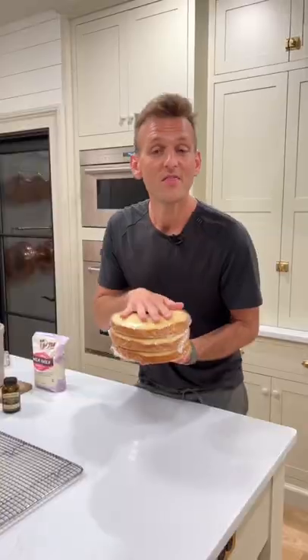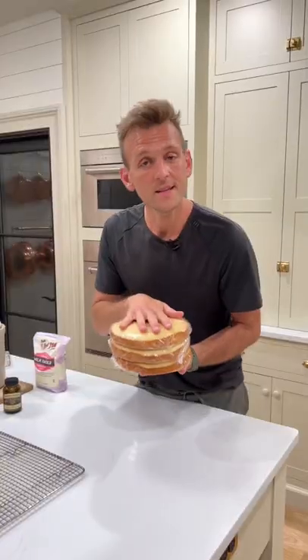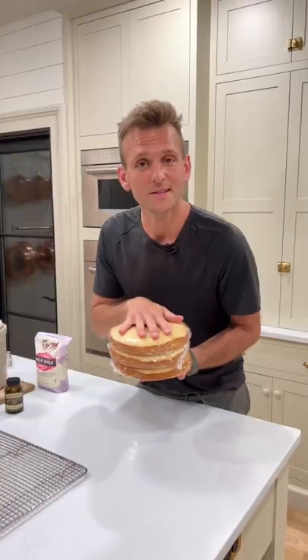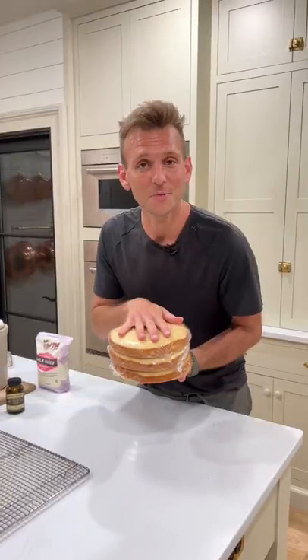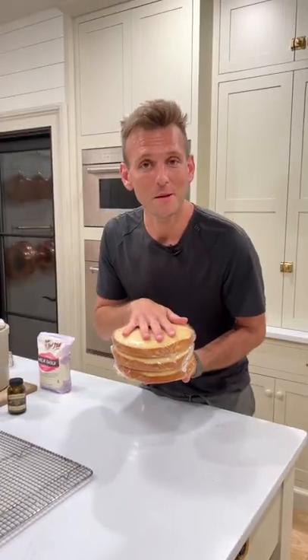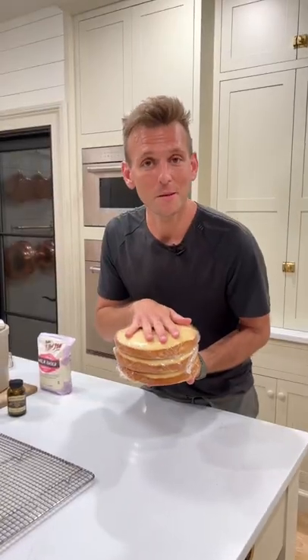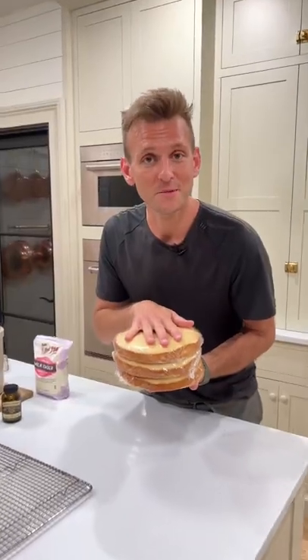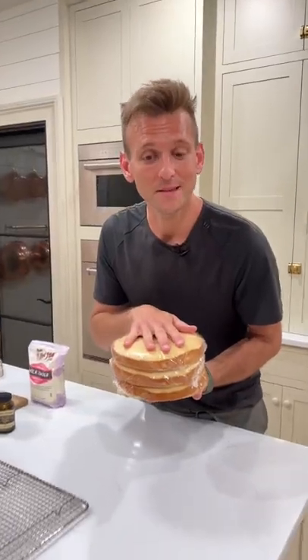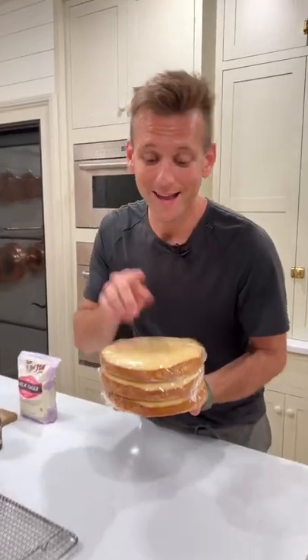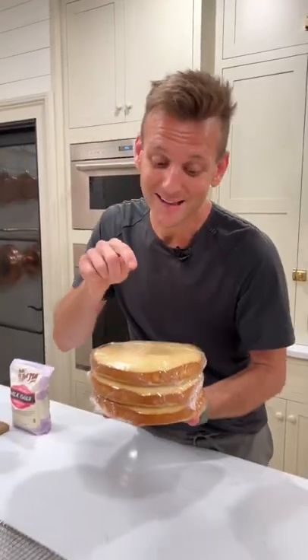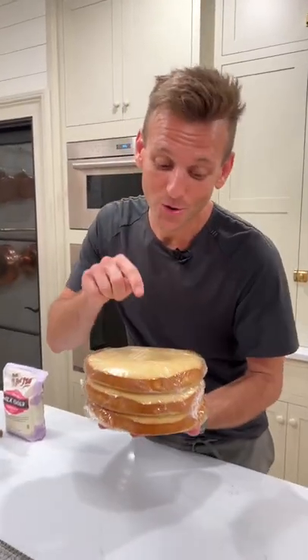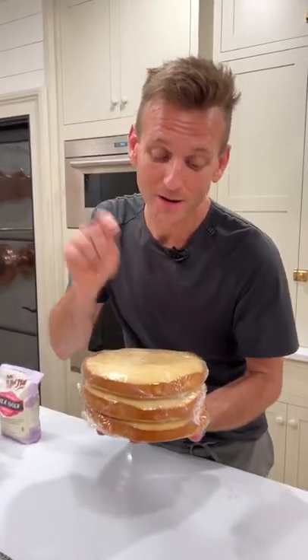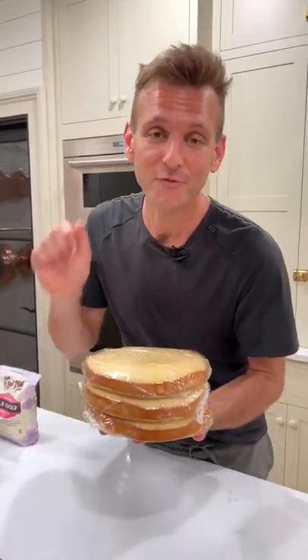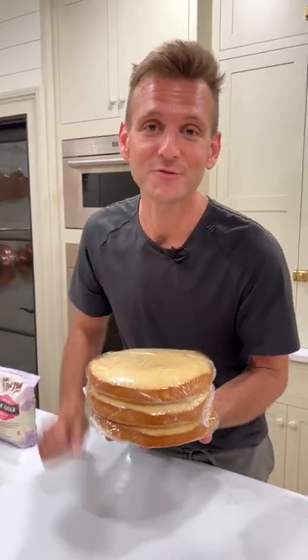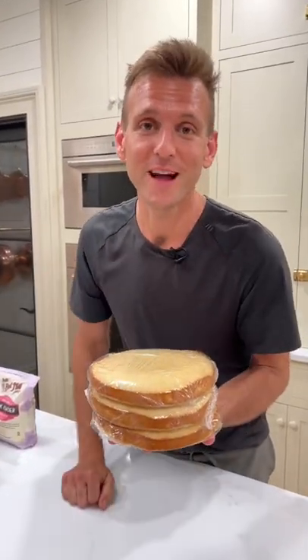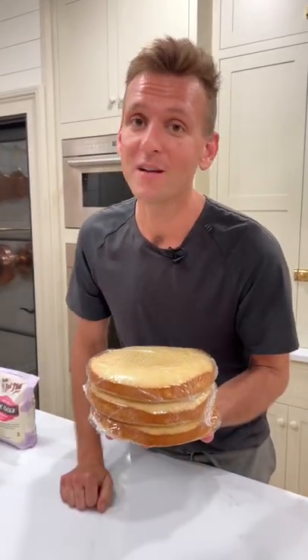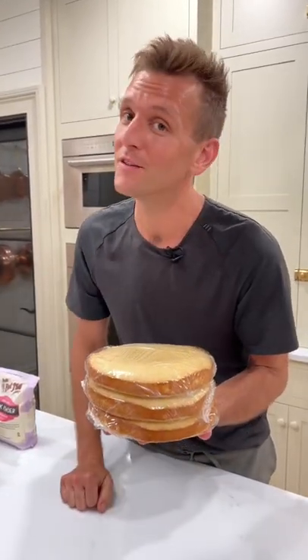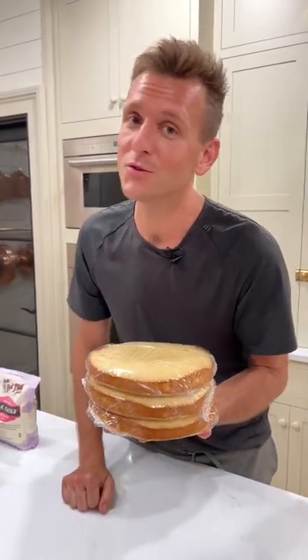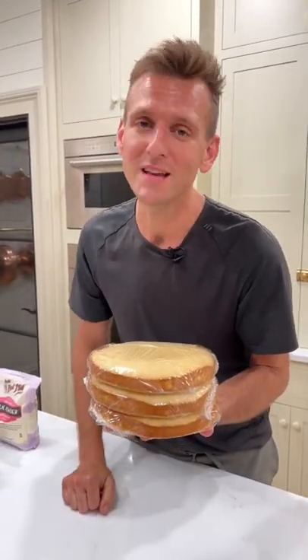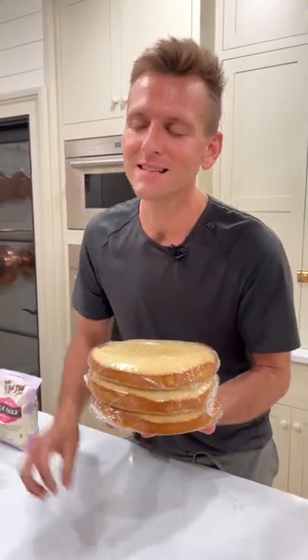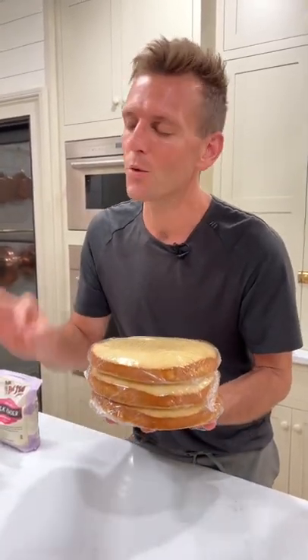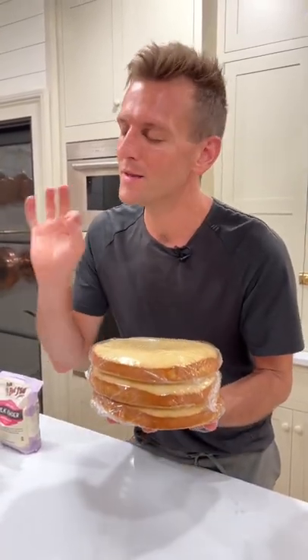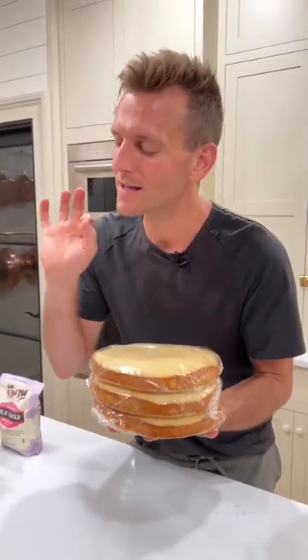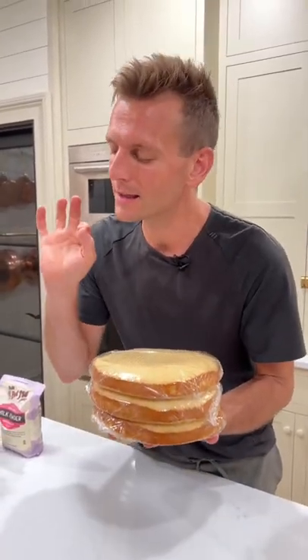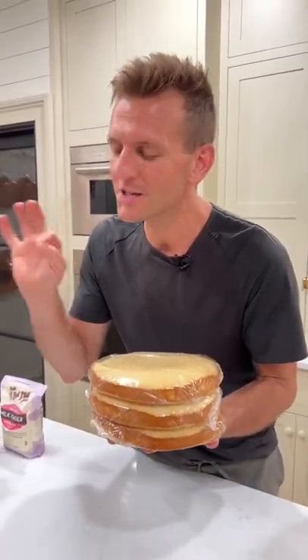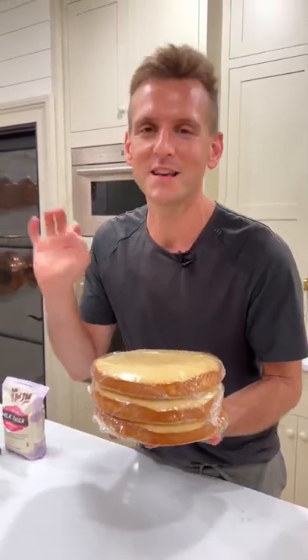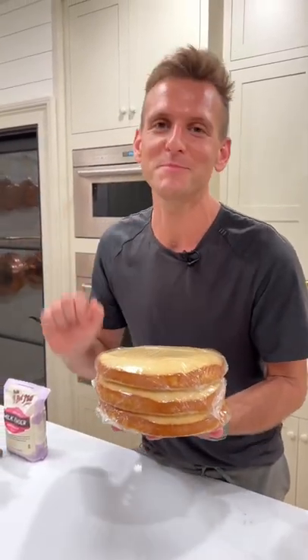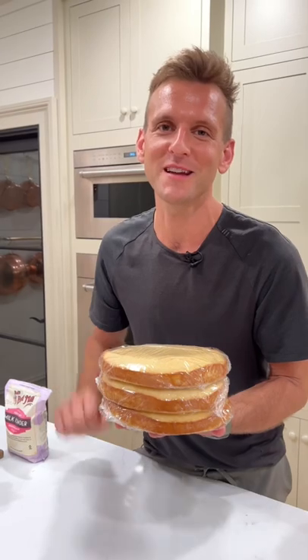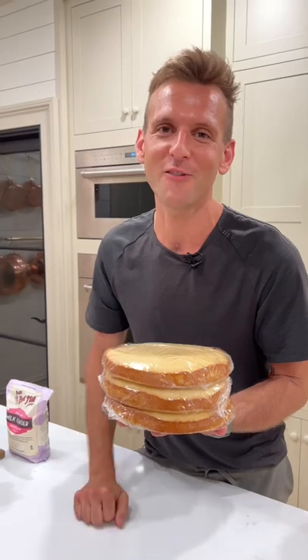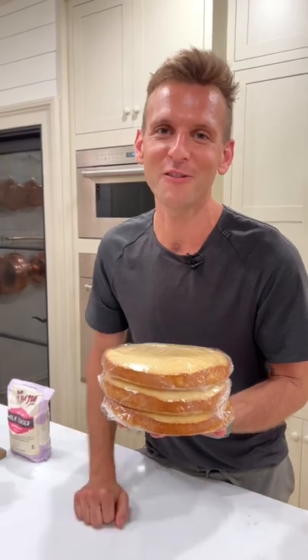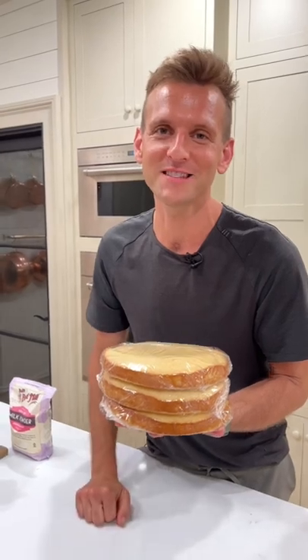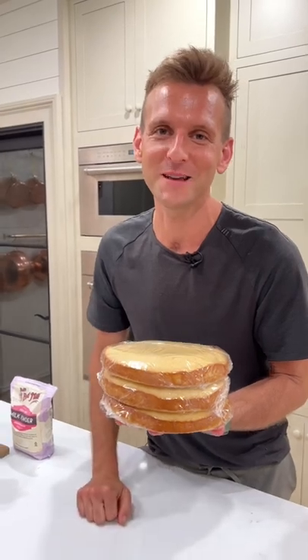This is going to be my mom's birthday cake. It's going in the freezer now, and in a few days it will be delicious because of all these tips.